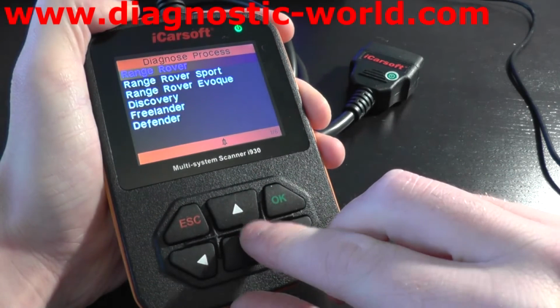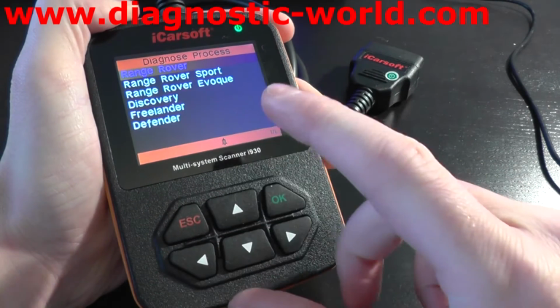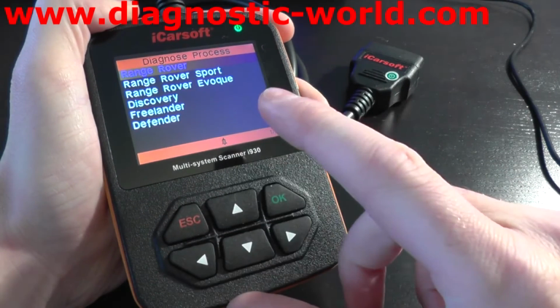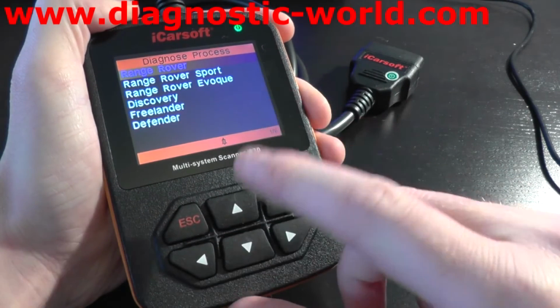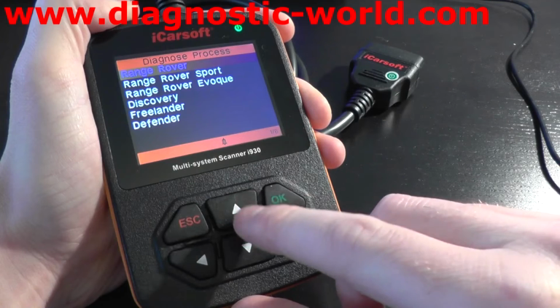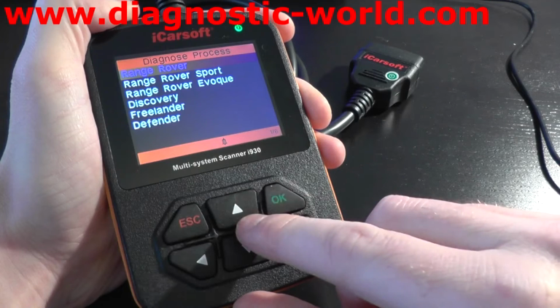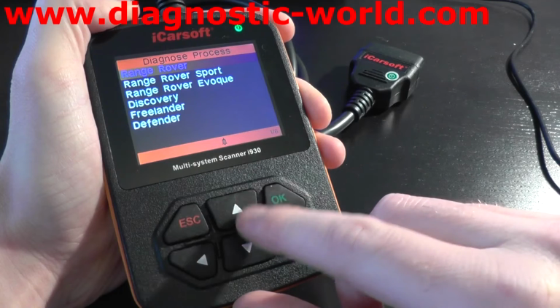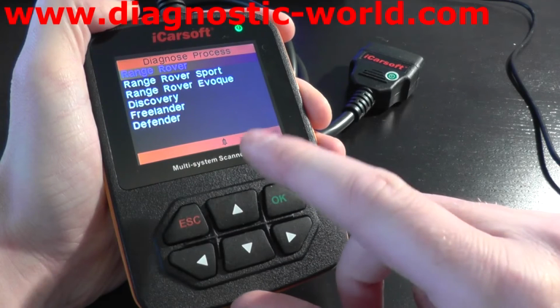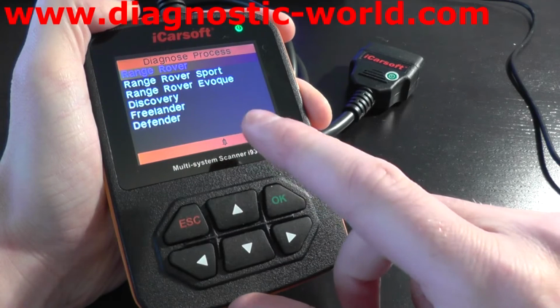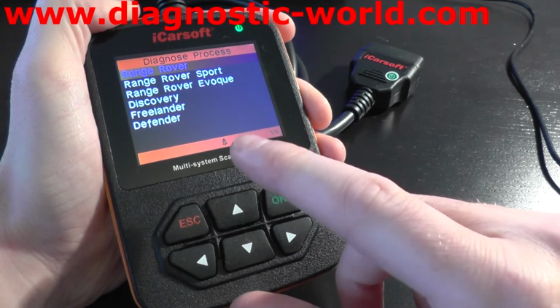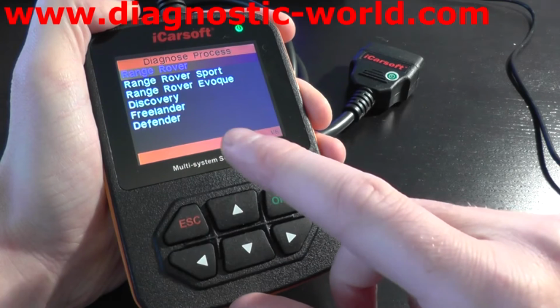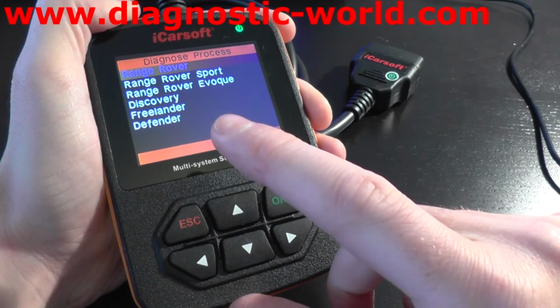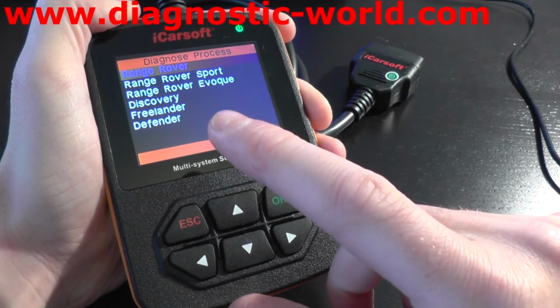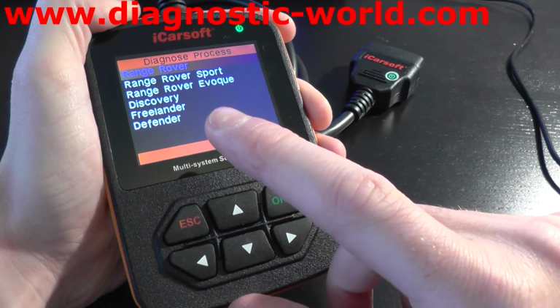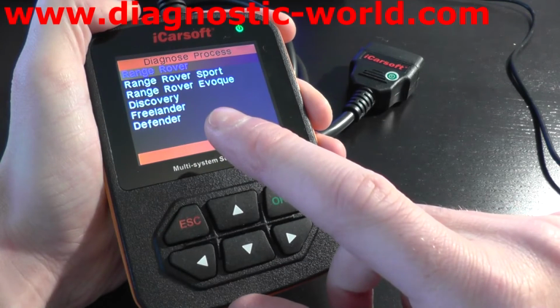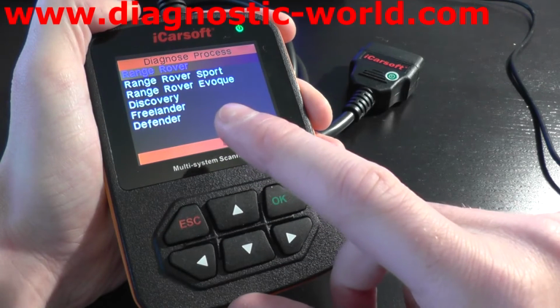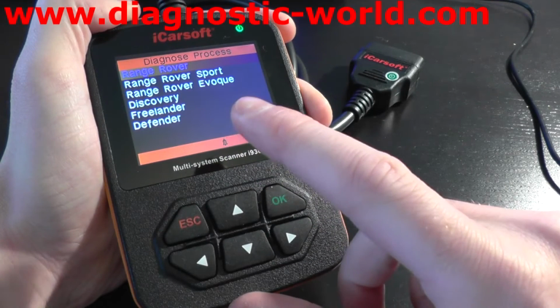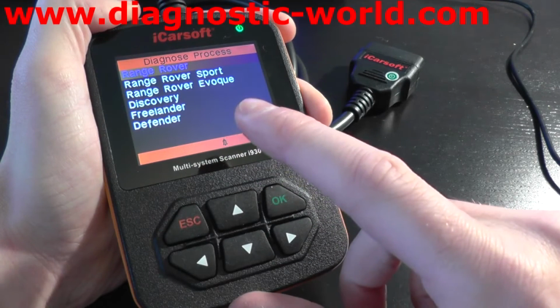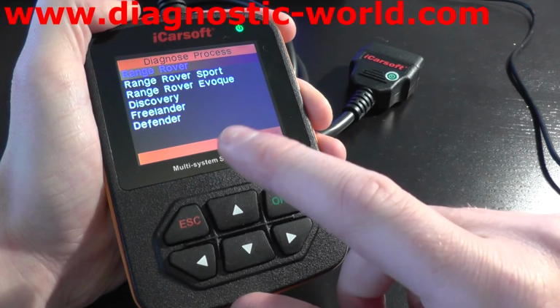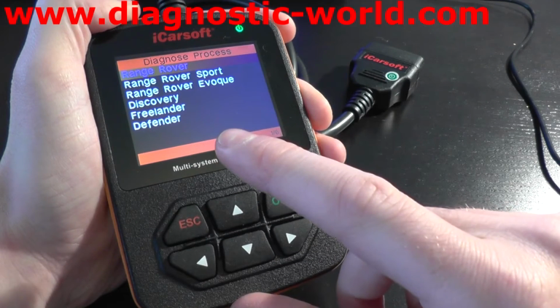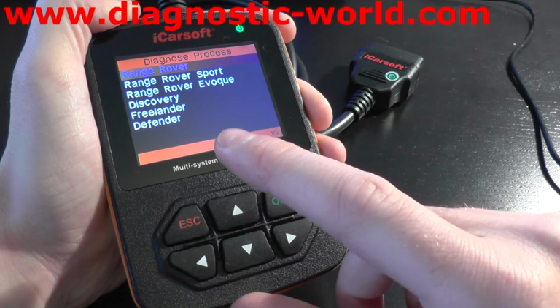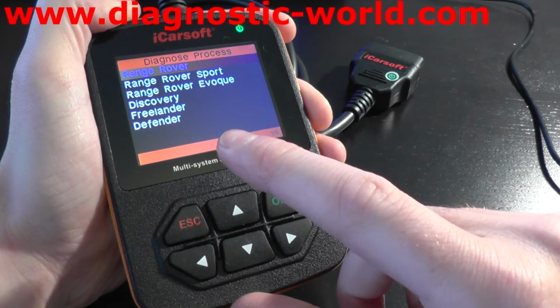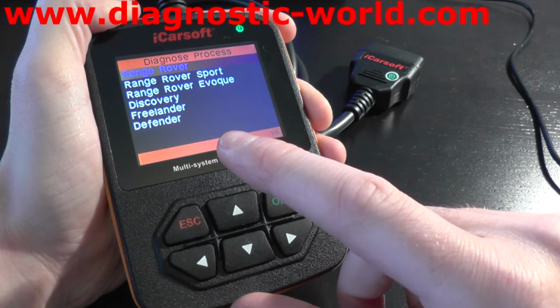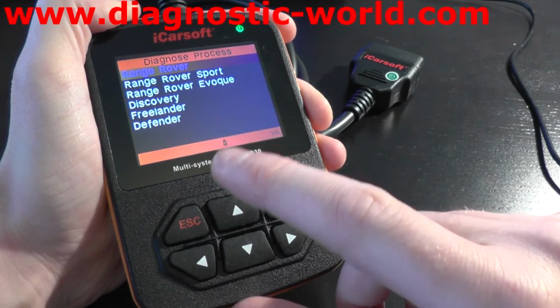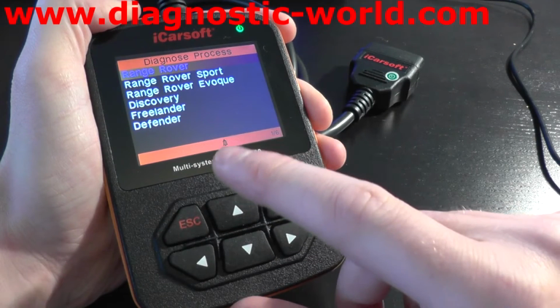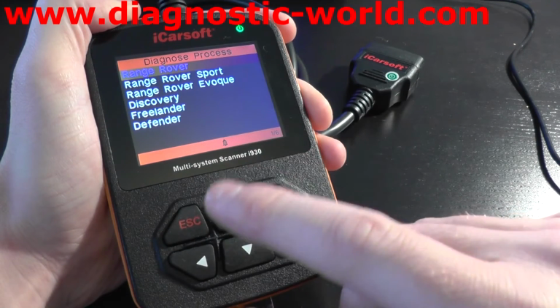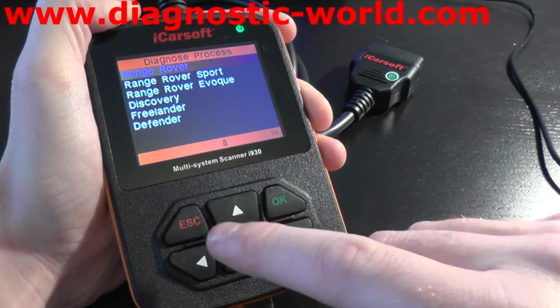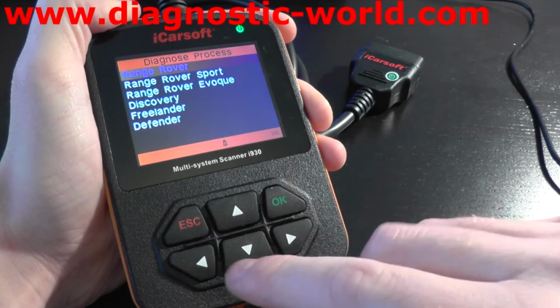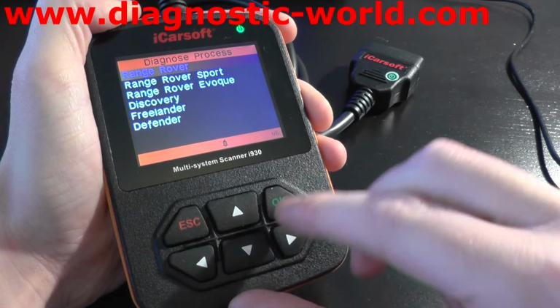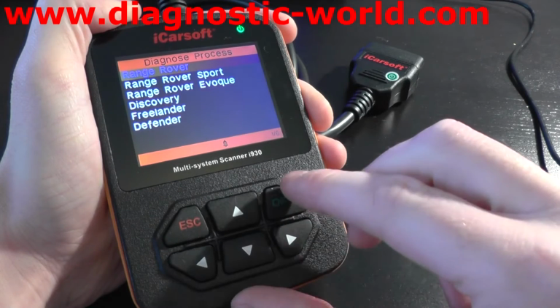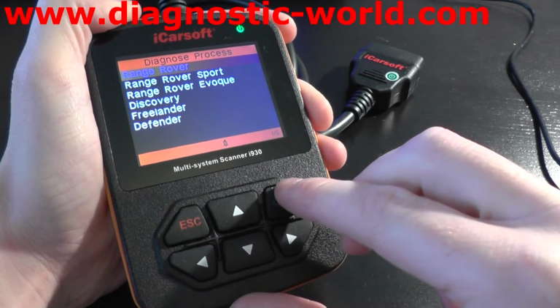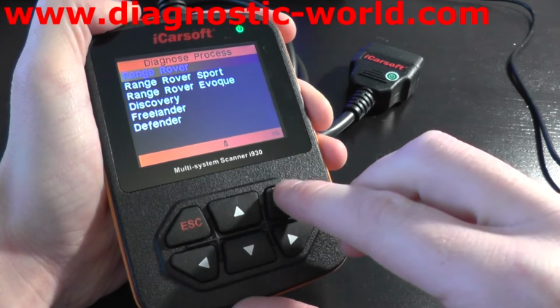So as you can see, we have the Range Rover, Range Rover Sport, Range Rover Evoque, Discovery, Freelander and Defender.